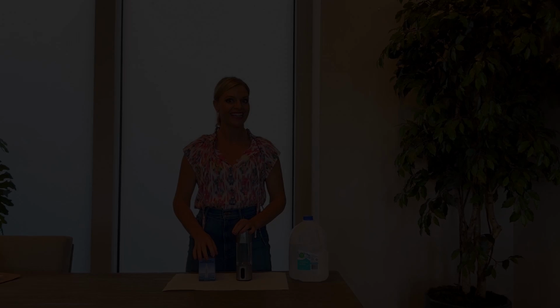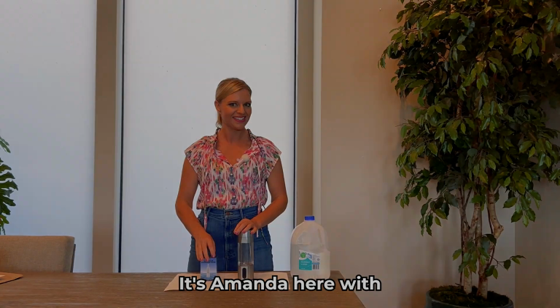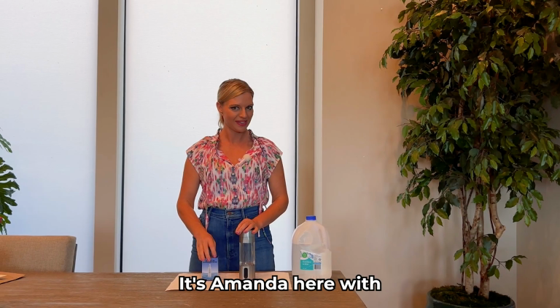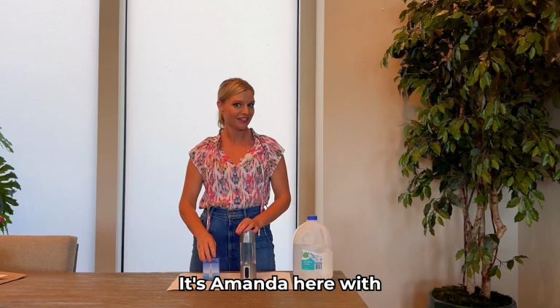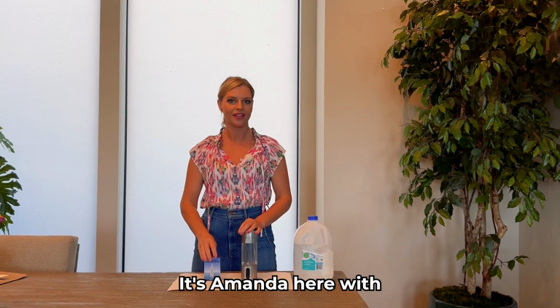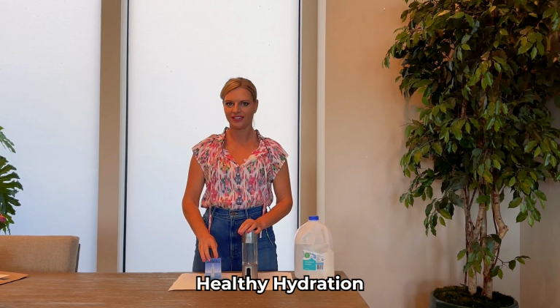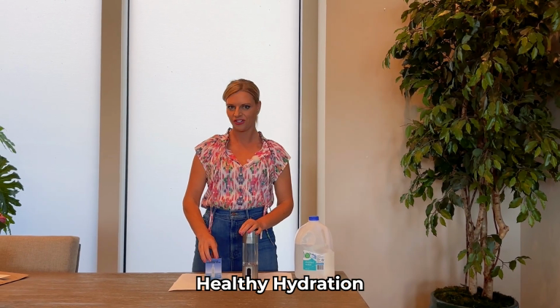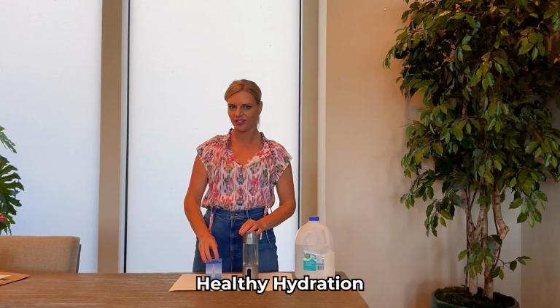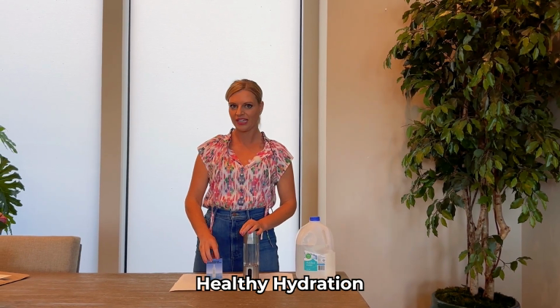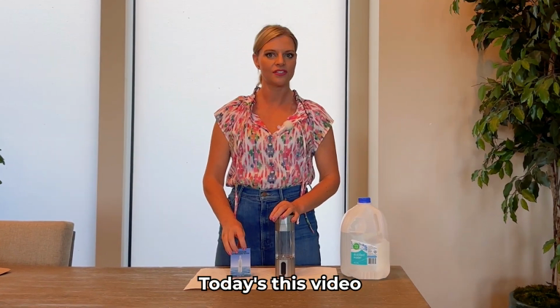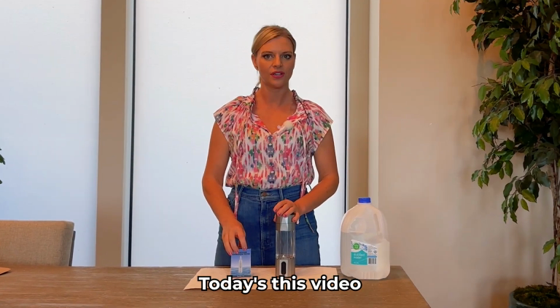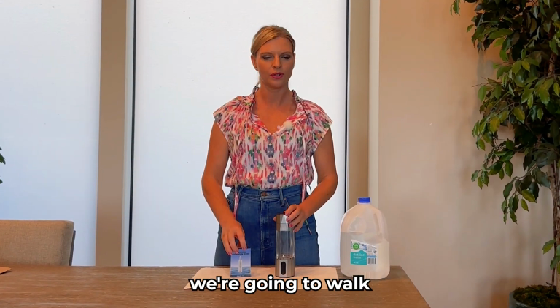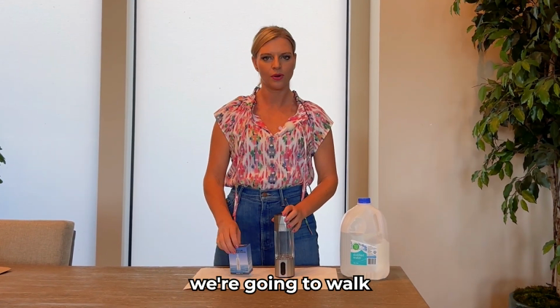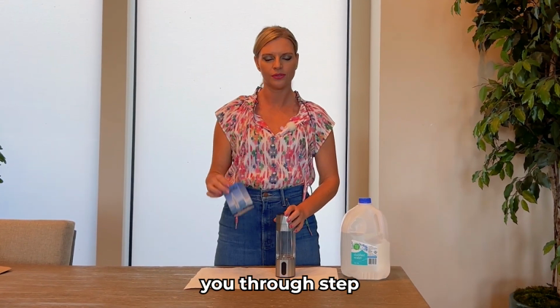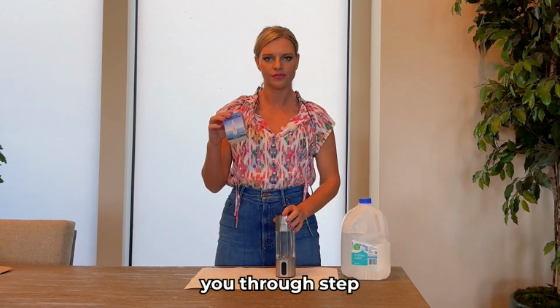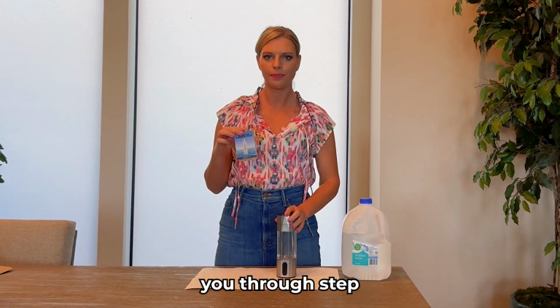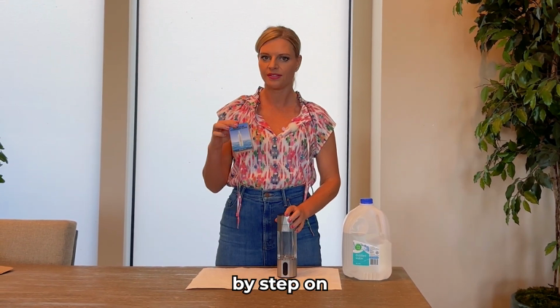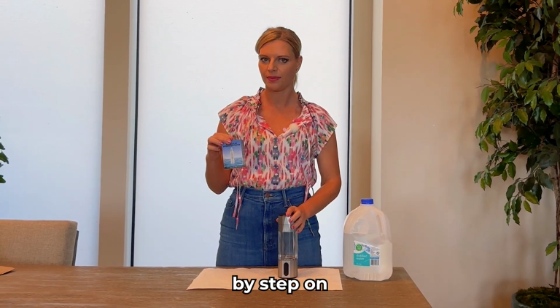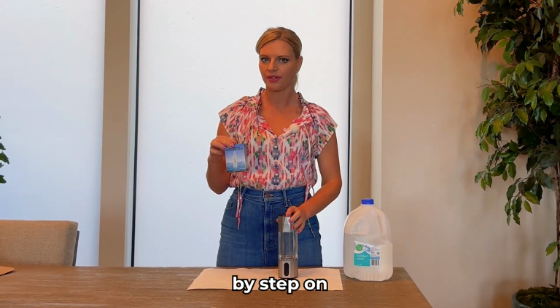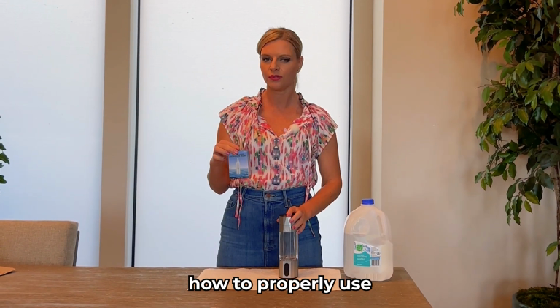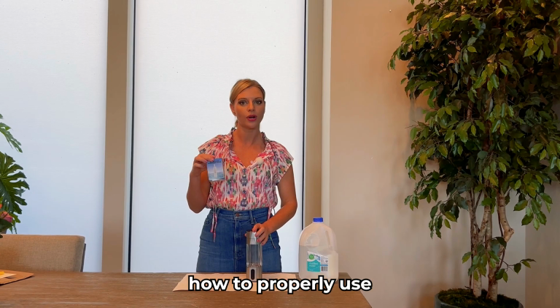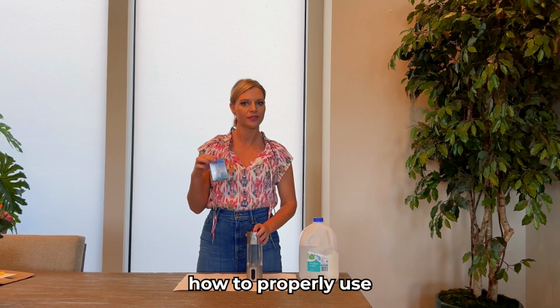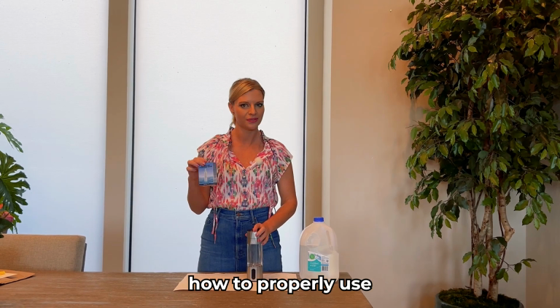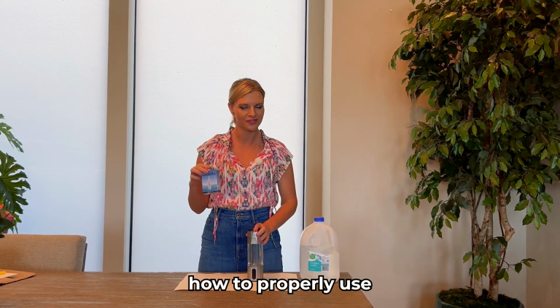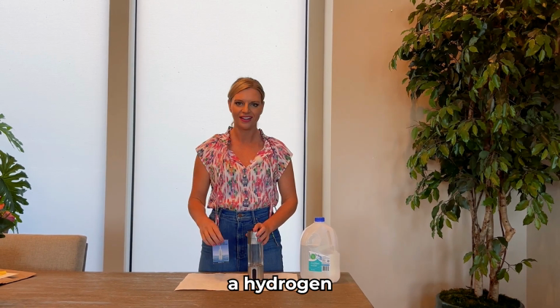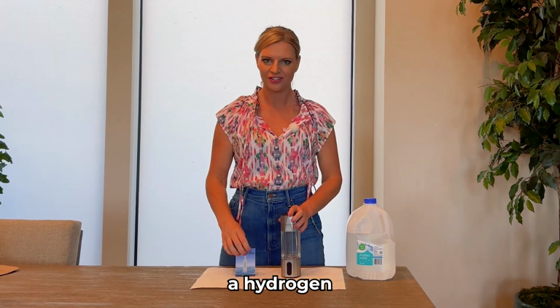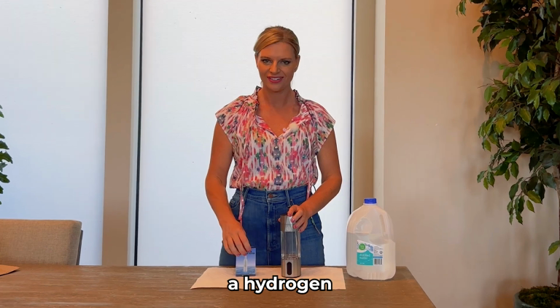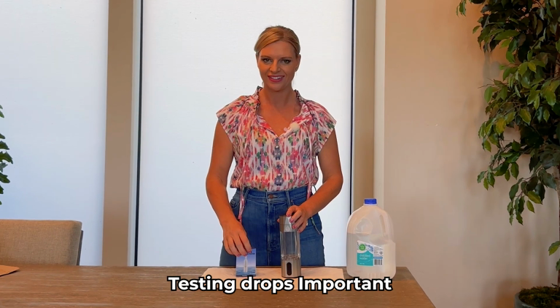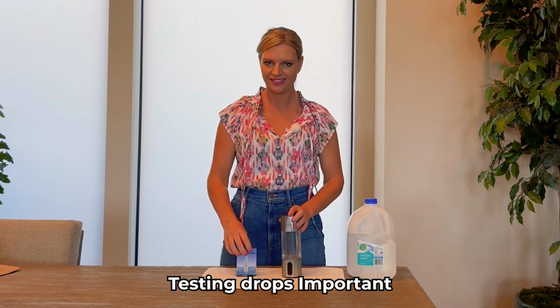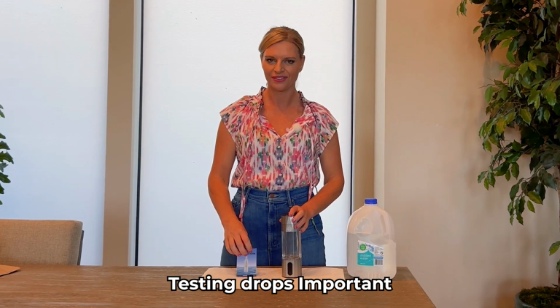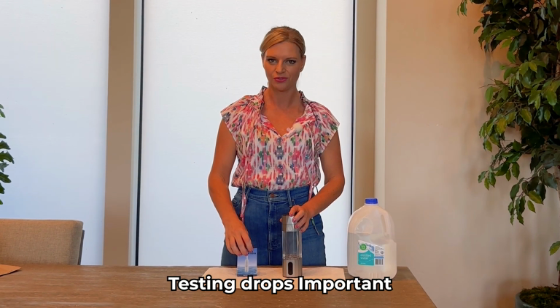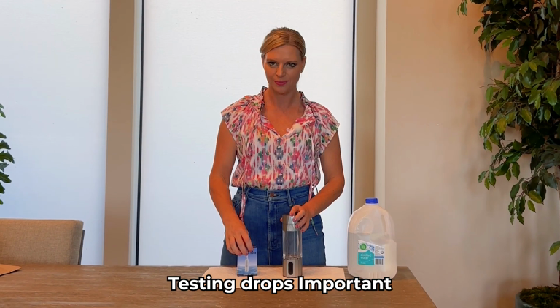It's Amanda here with Healthy Hydration. In today's video, we're going to walk you through step-by-step on how to properly use the hydrogen testing drops.